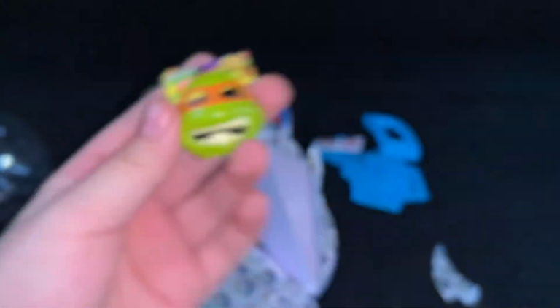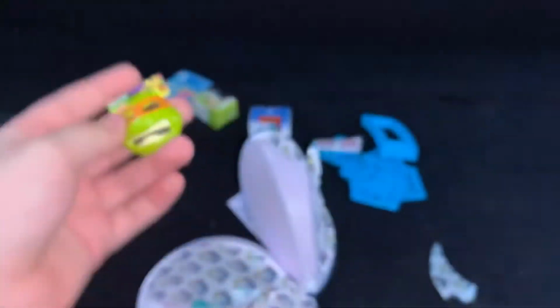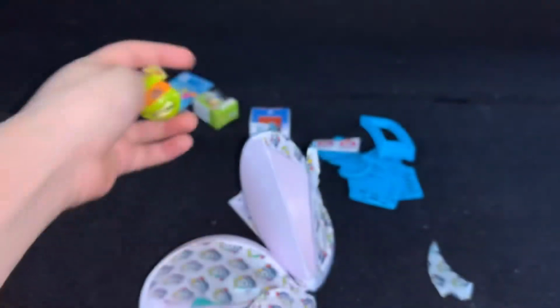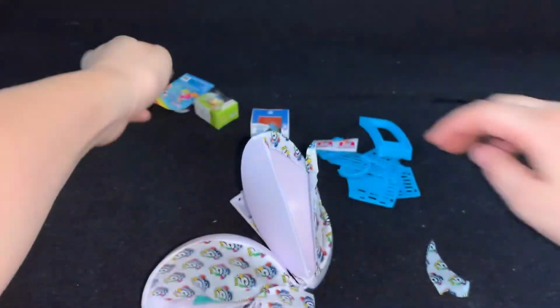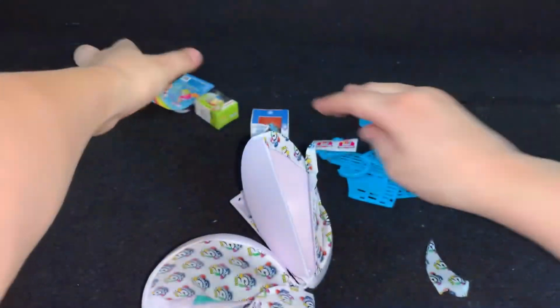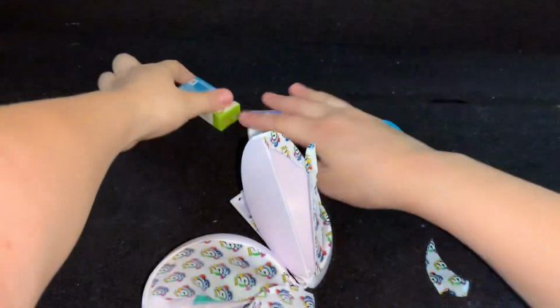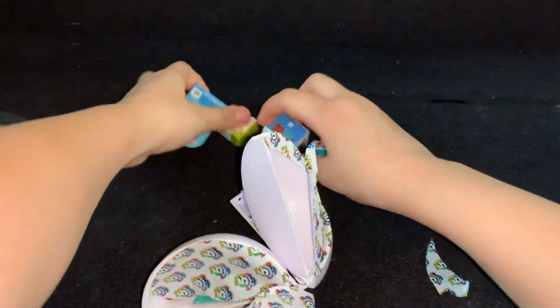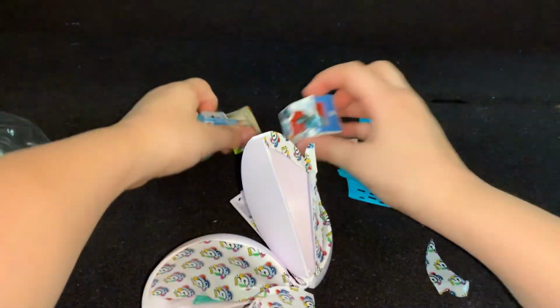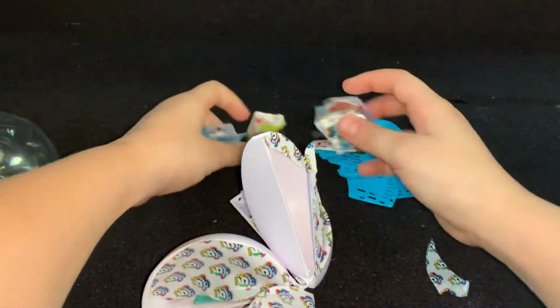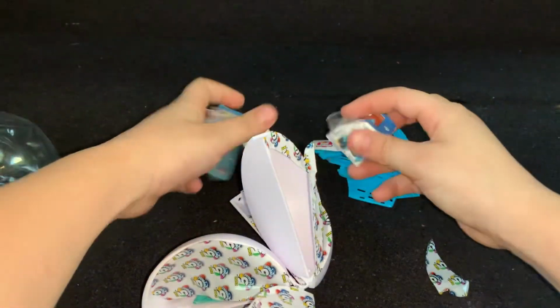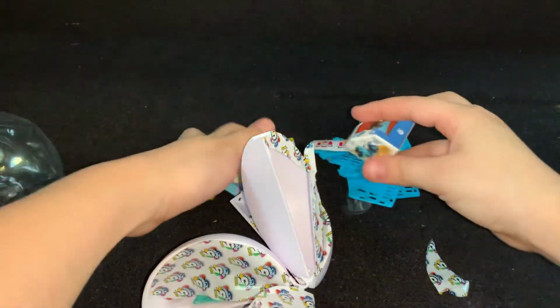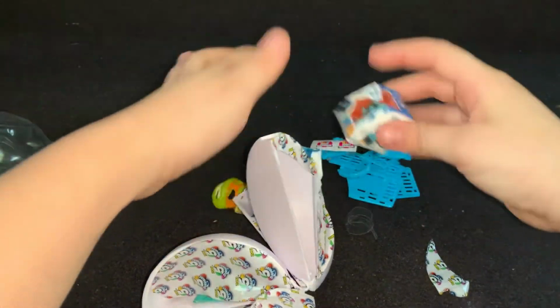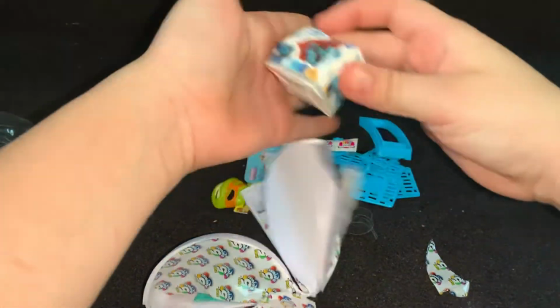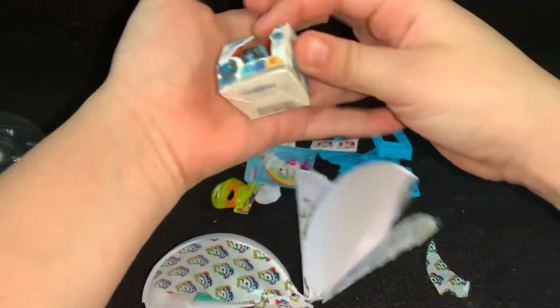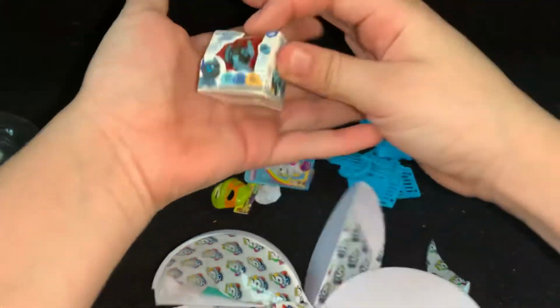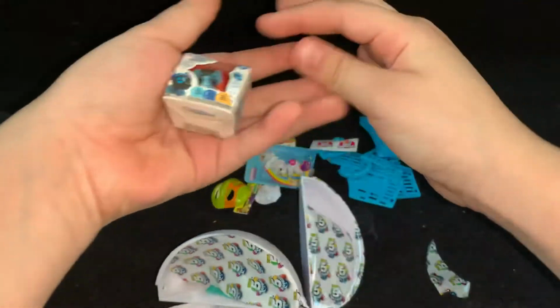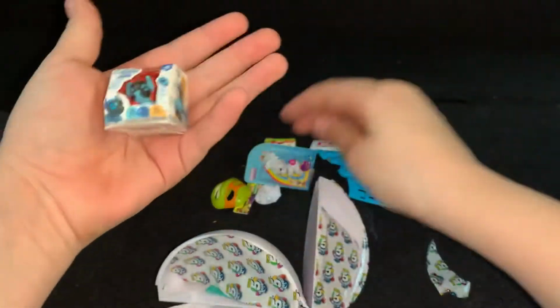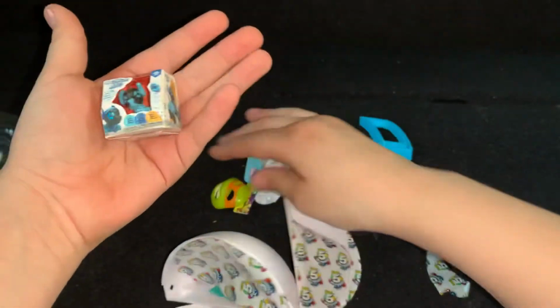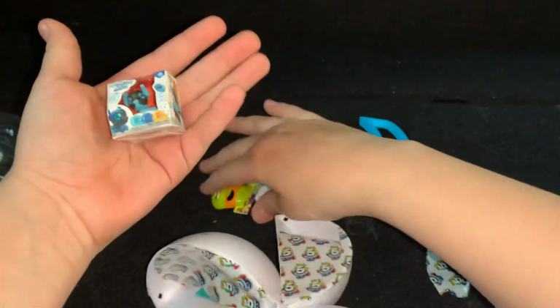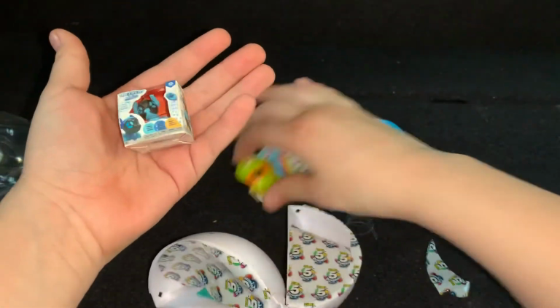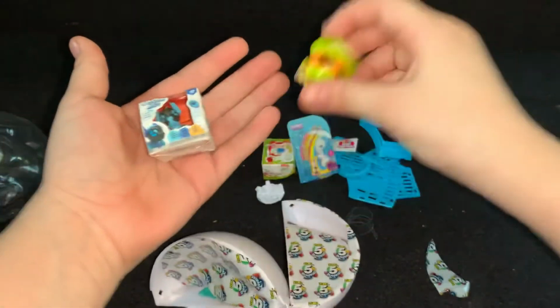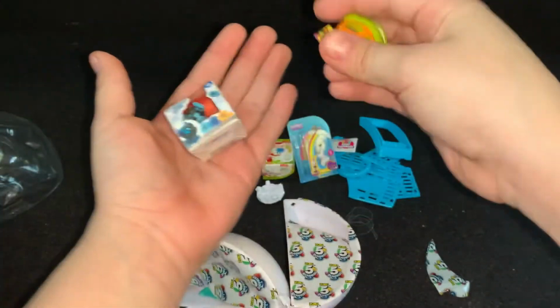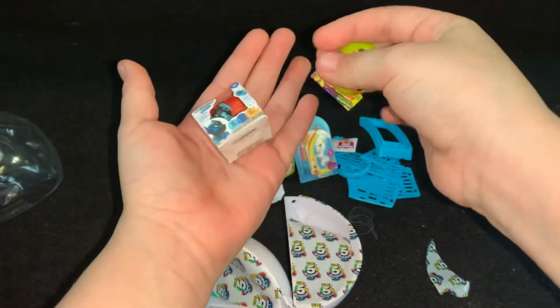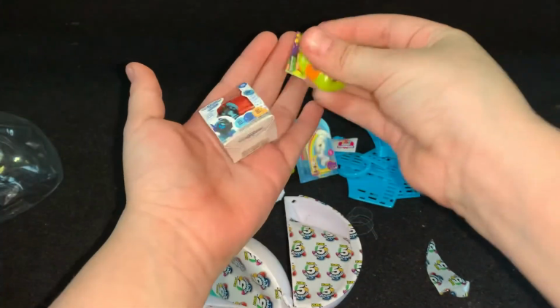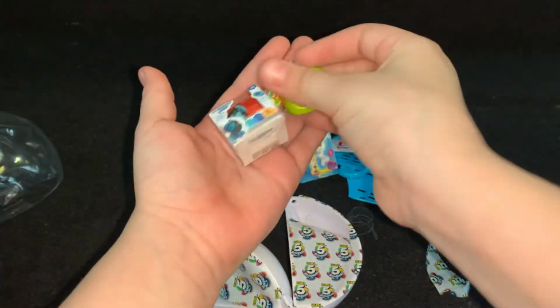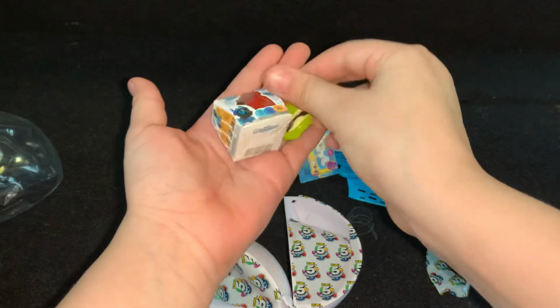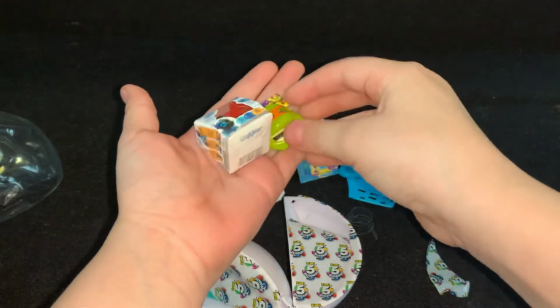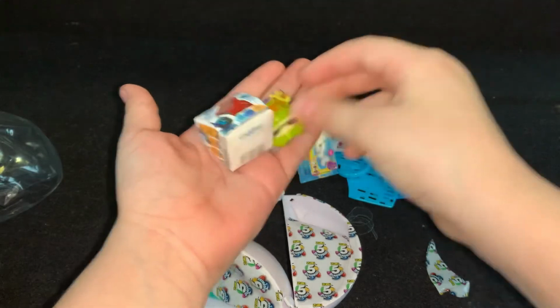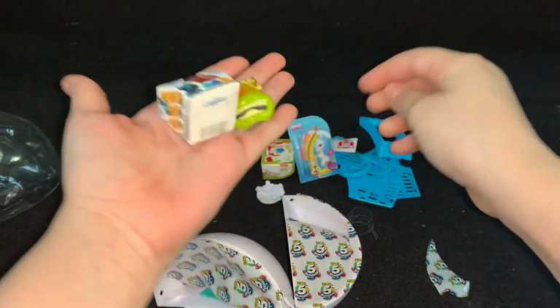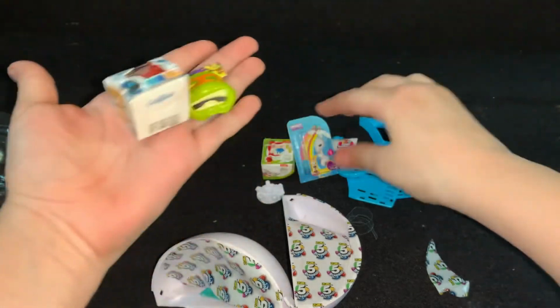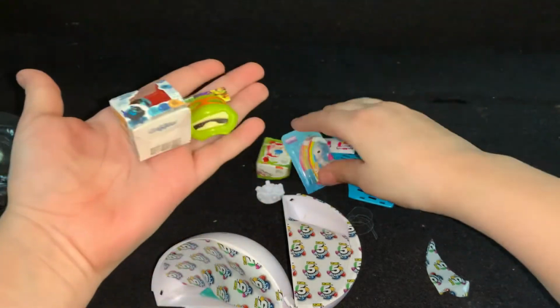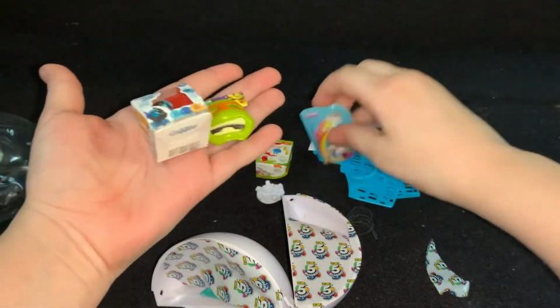So this is all the stuff that we have gotten. Come up here. Let's open it. Let's go, let's clean it up.